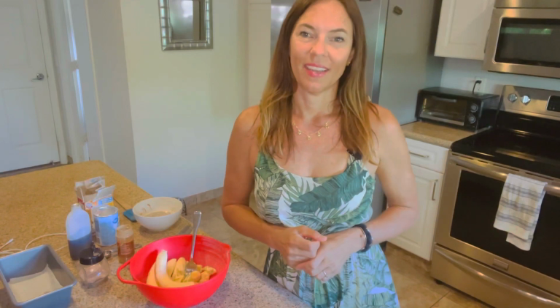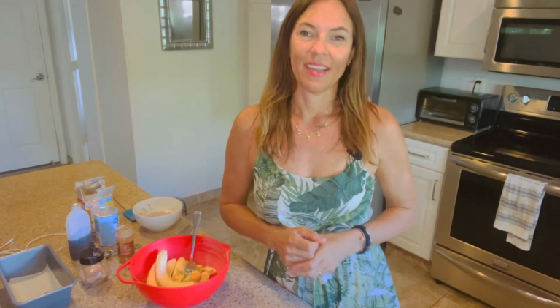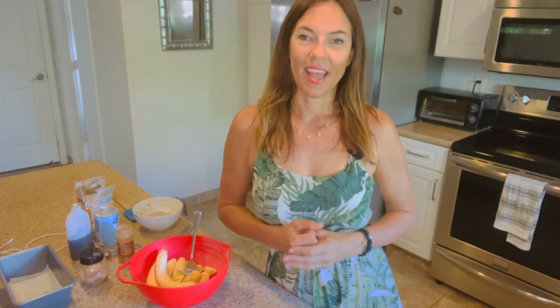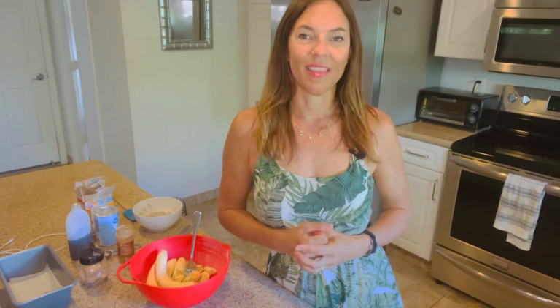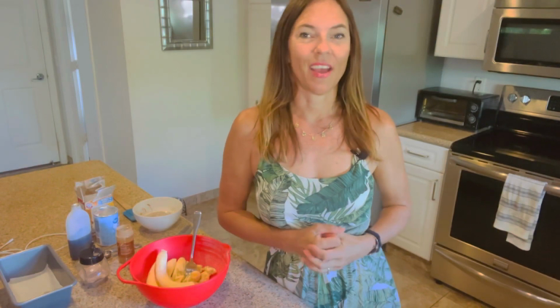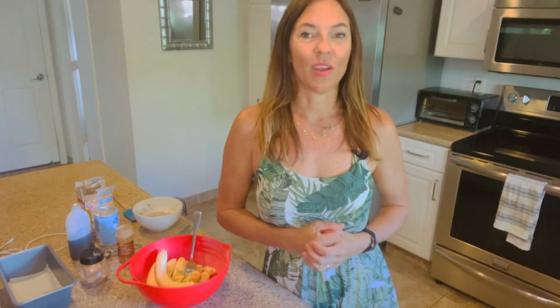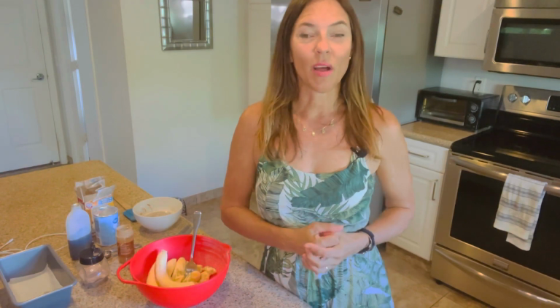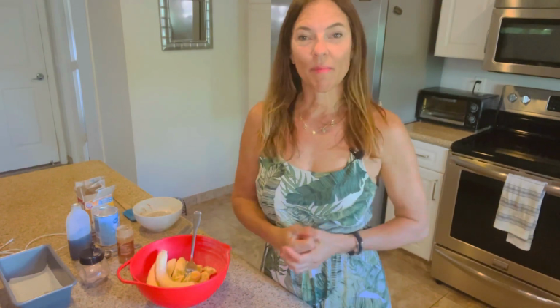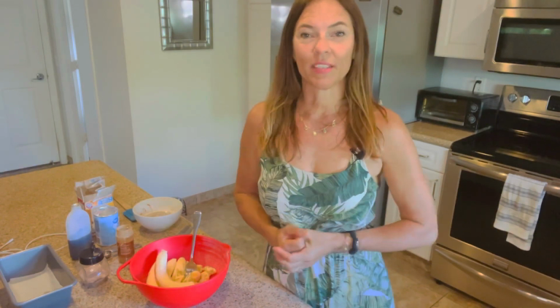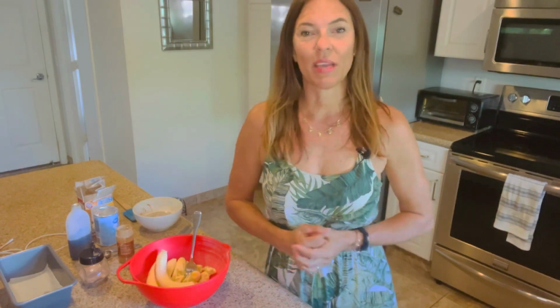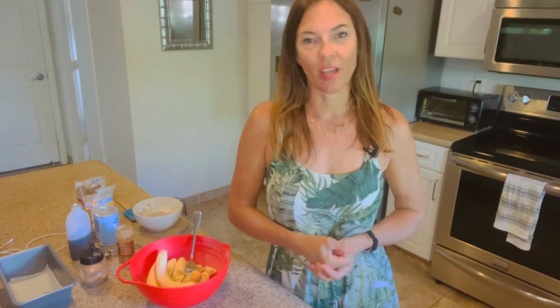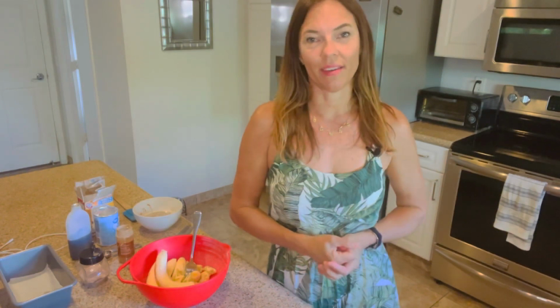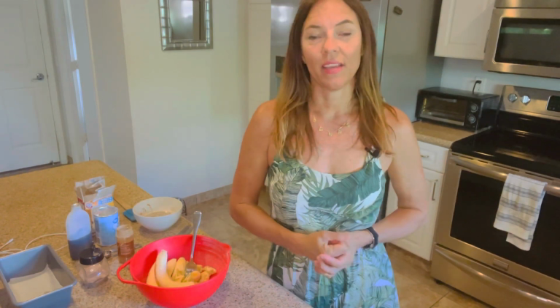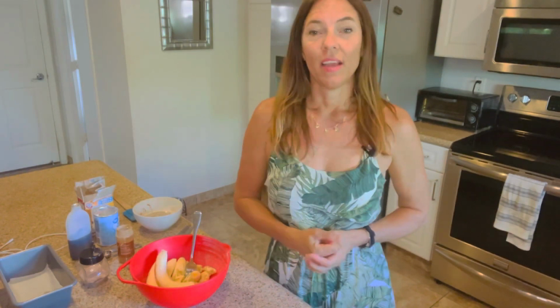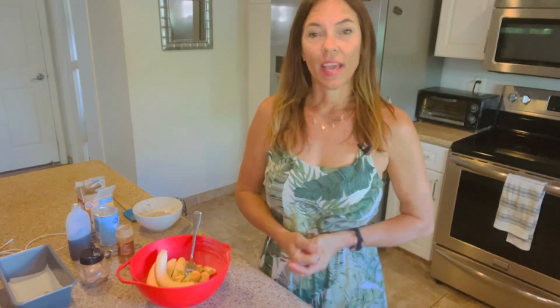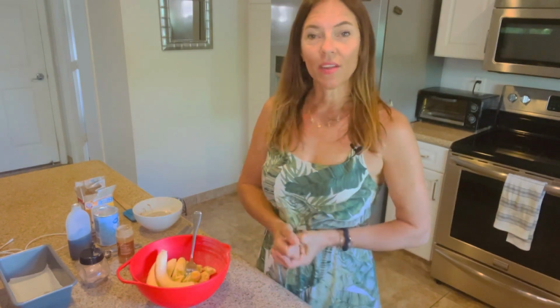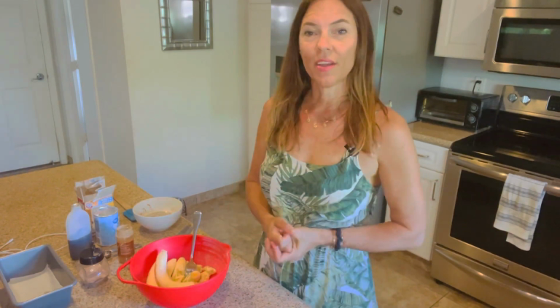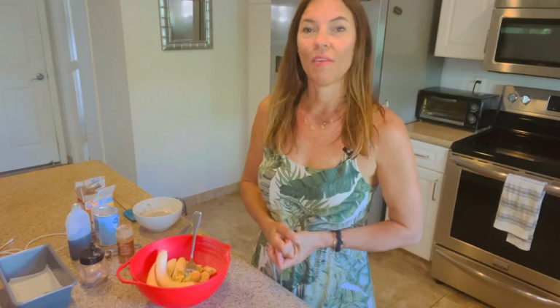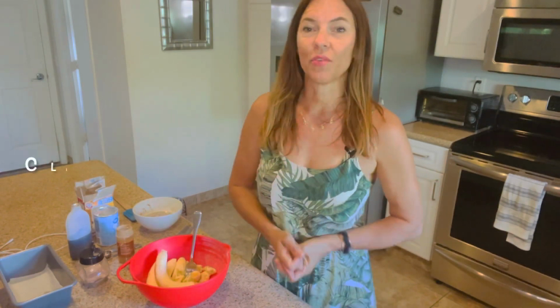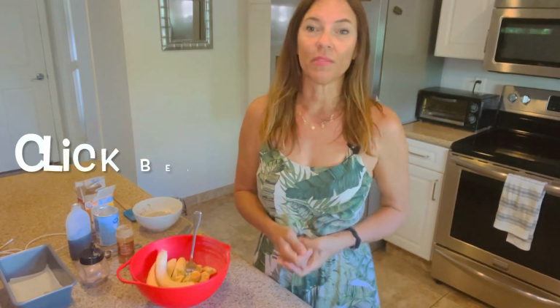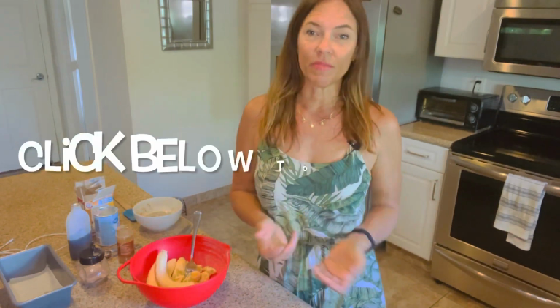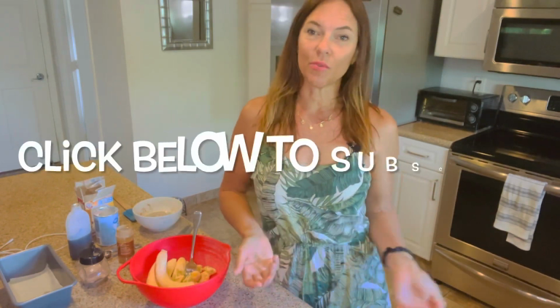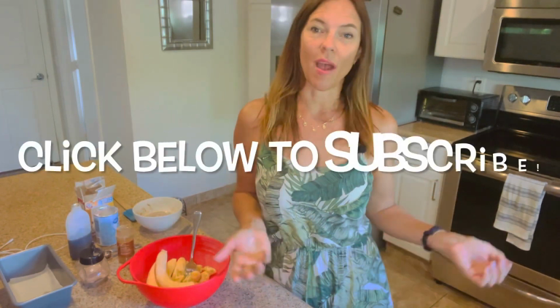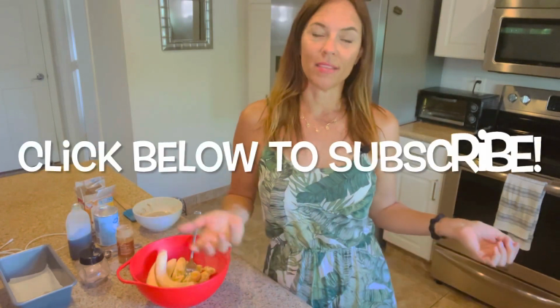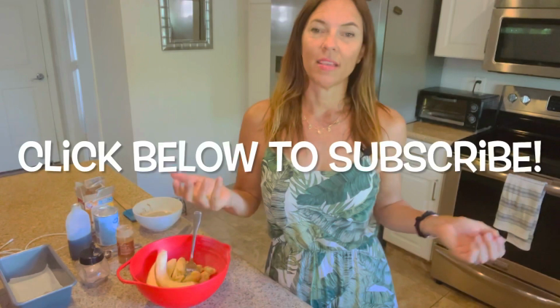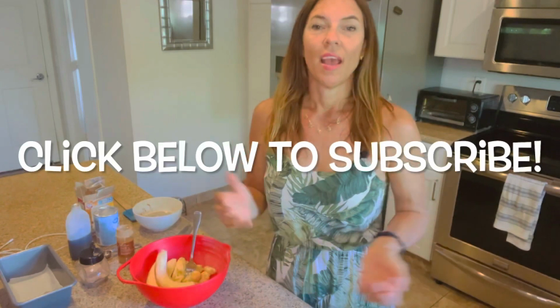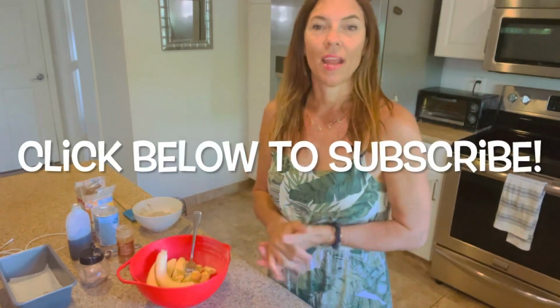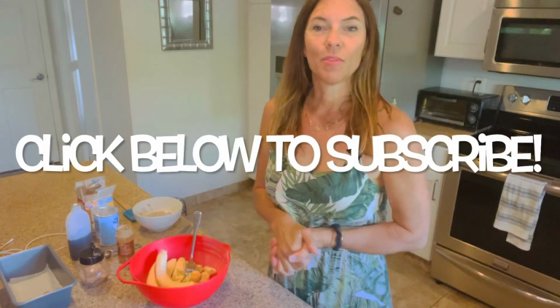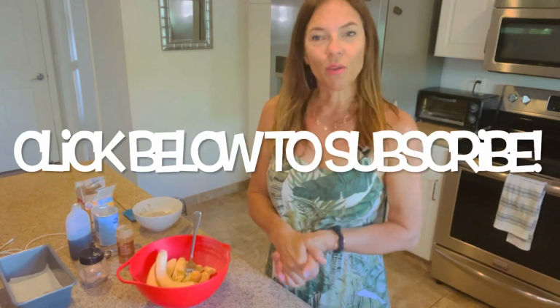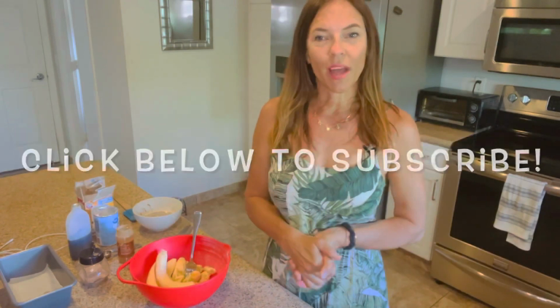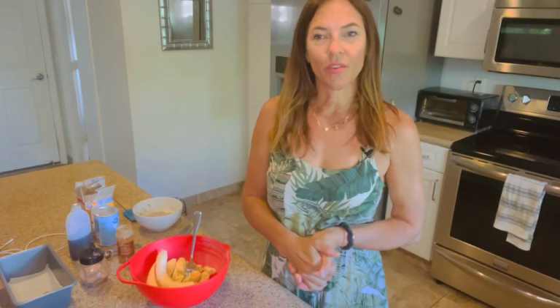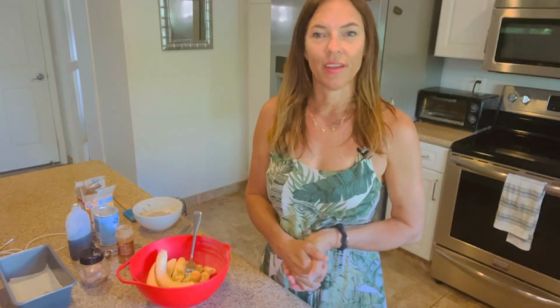Hey there, and welcome back to my channel. Carol here, founder of Lift to Rise, and I'm so glad you're here.